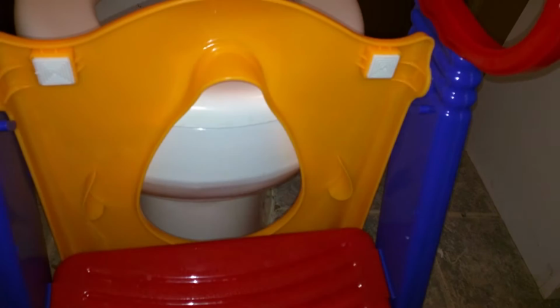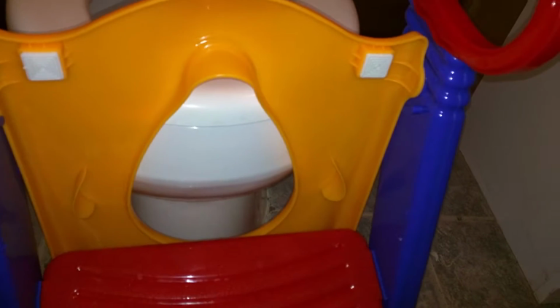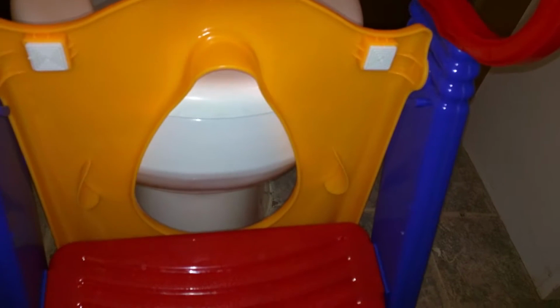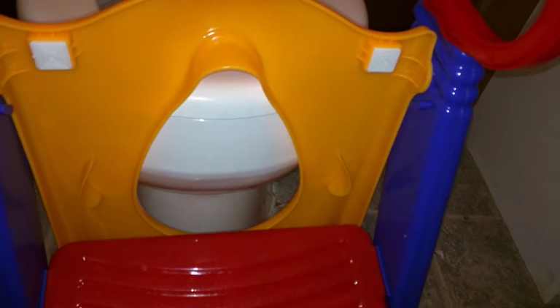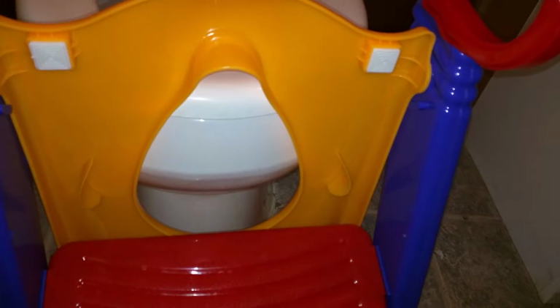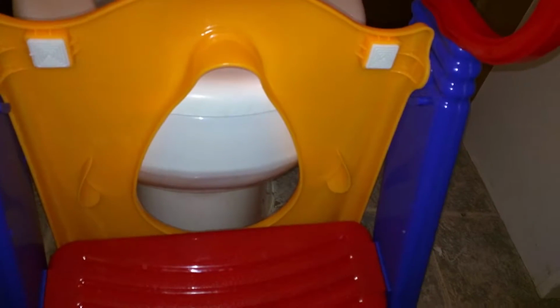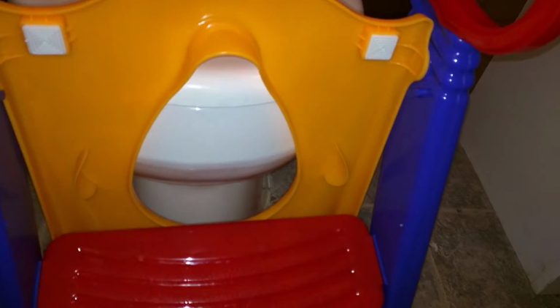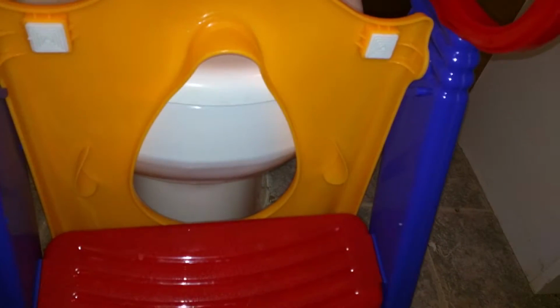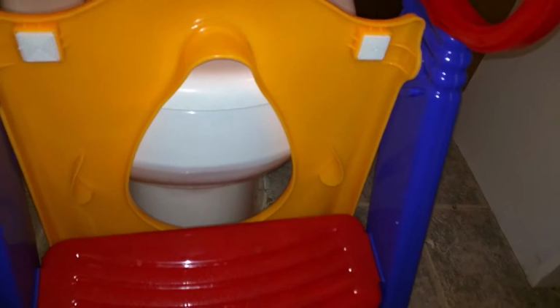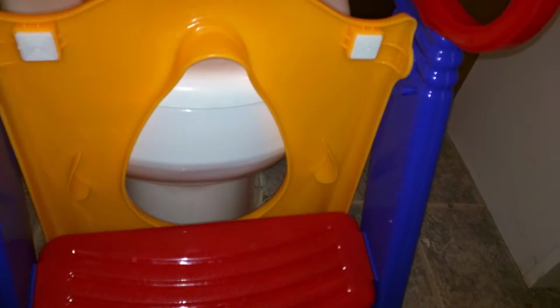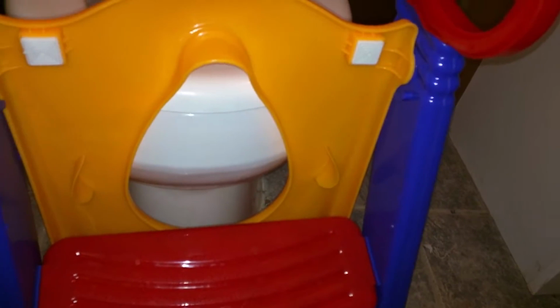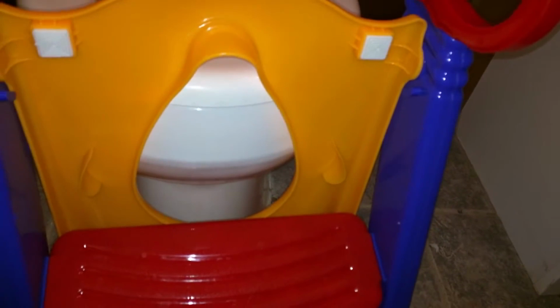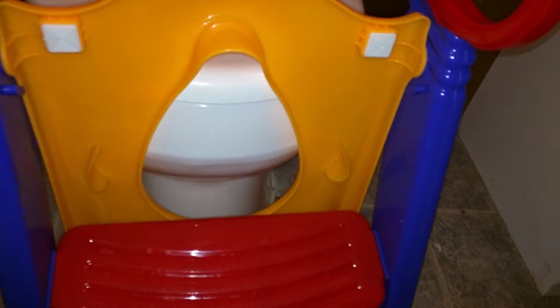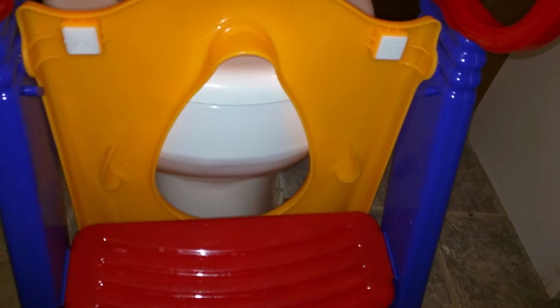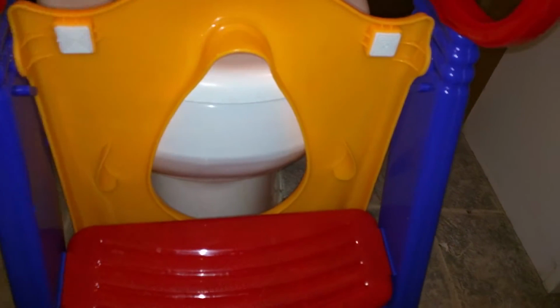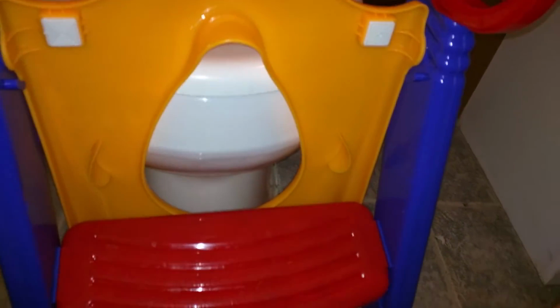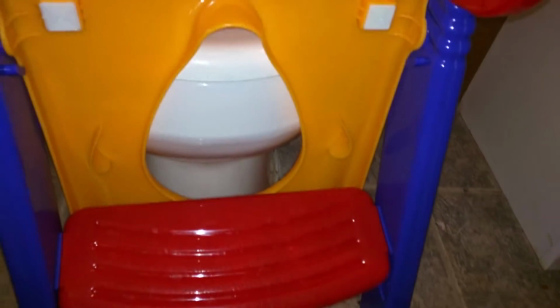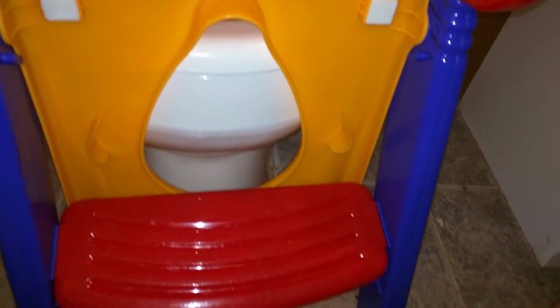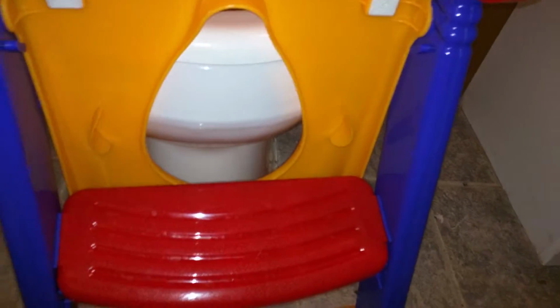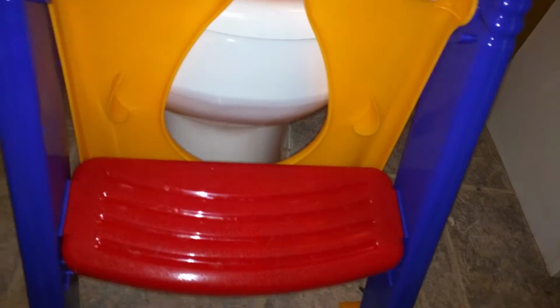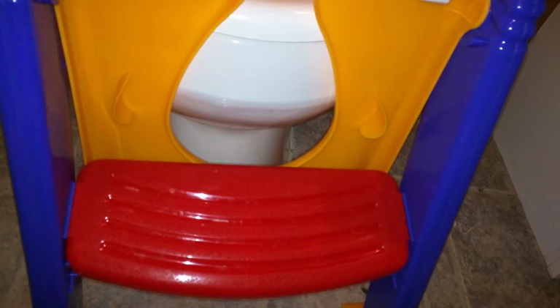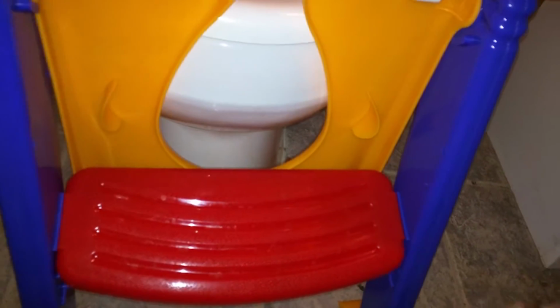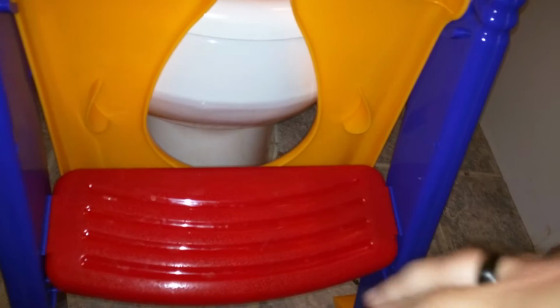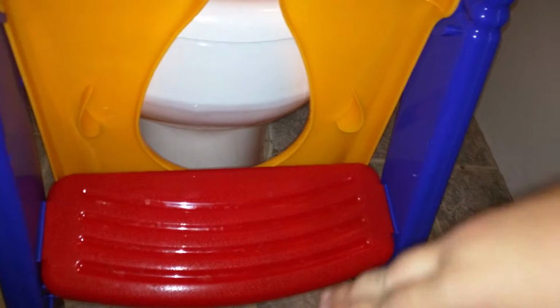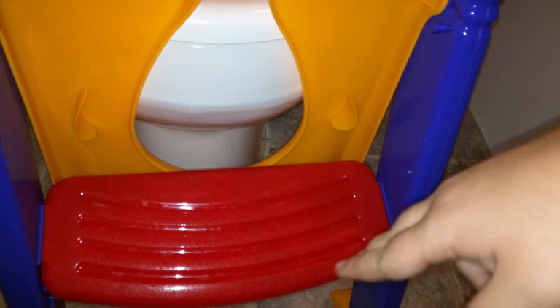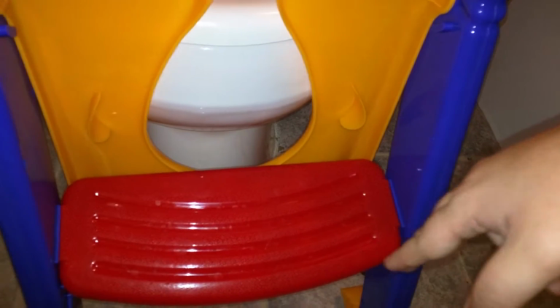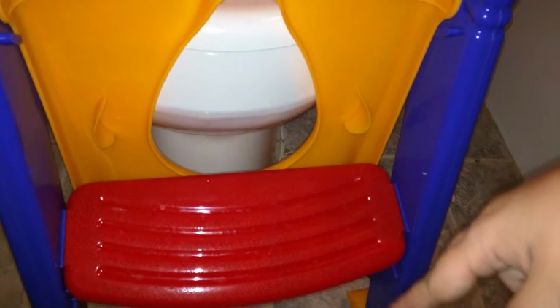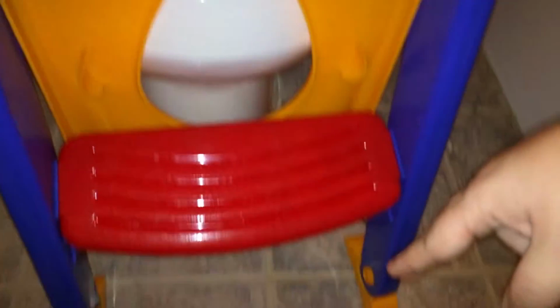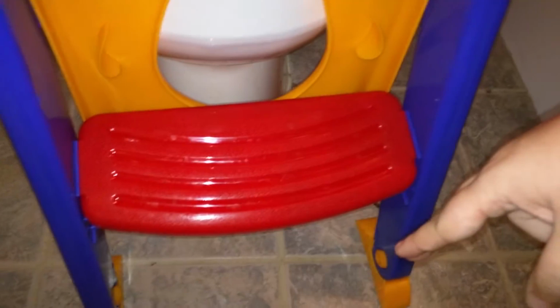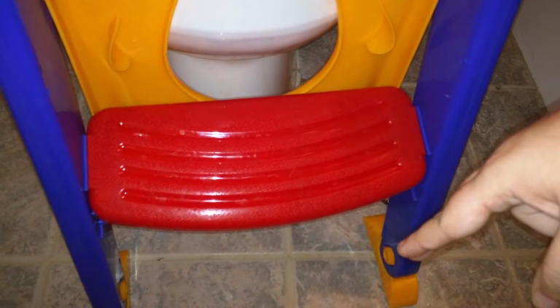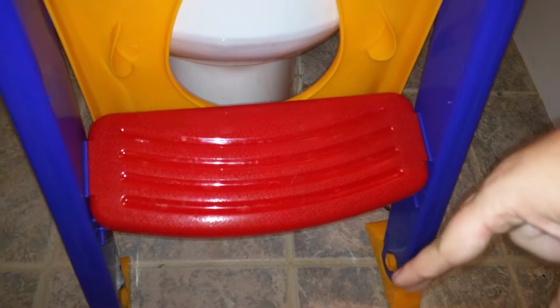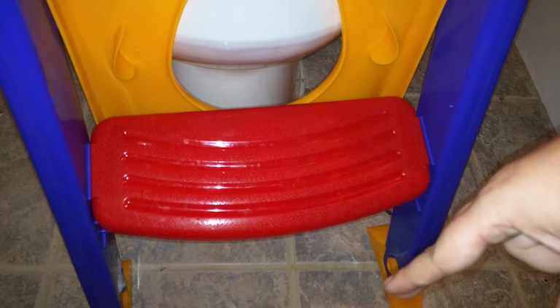If you've got a taller toilet, you're not going to be able to put it on the seat, but it's also got those pads on the bottom of the feet down here.